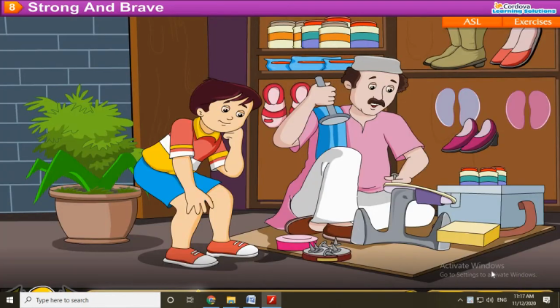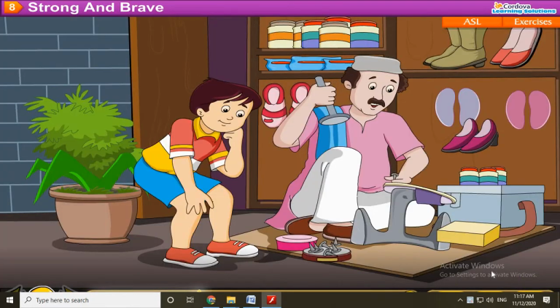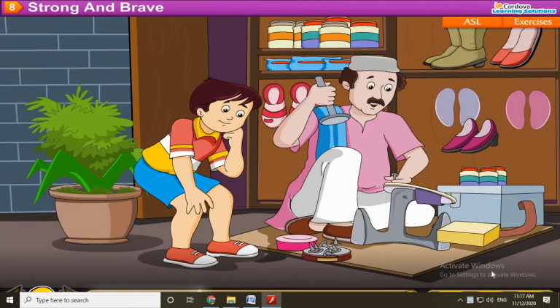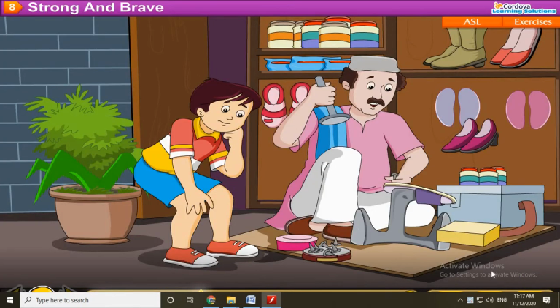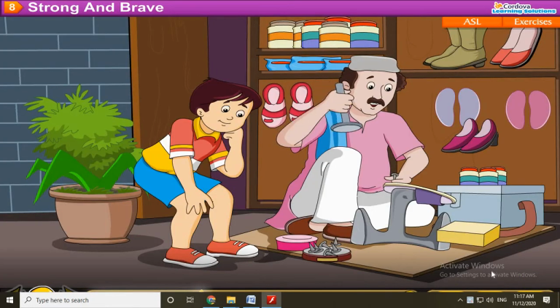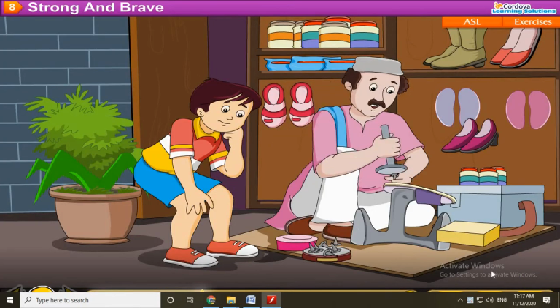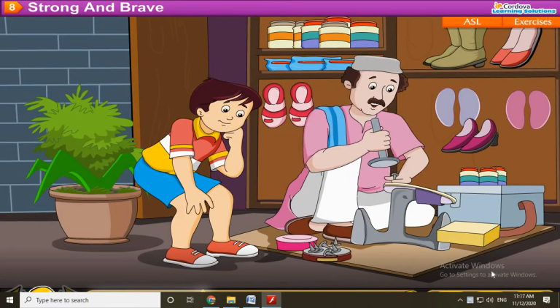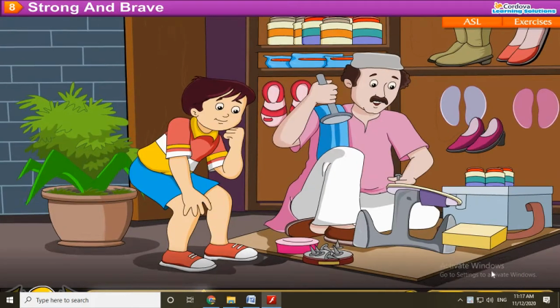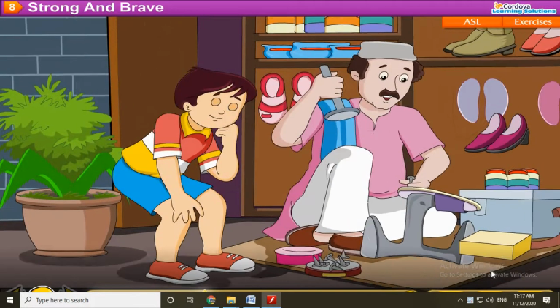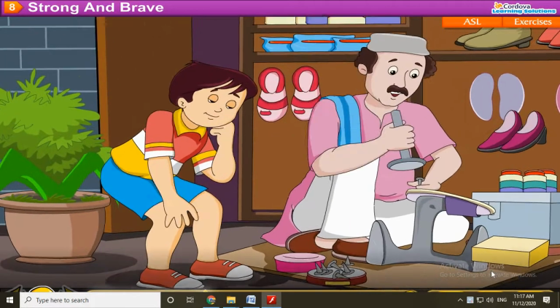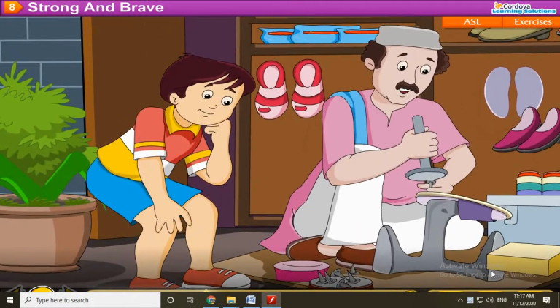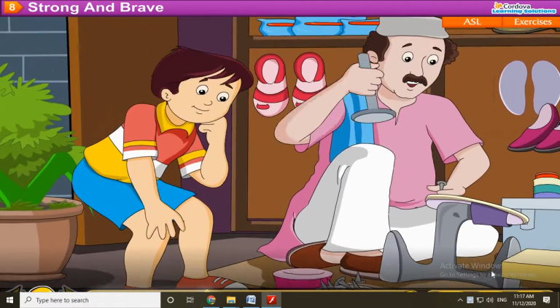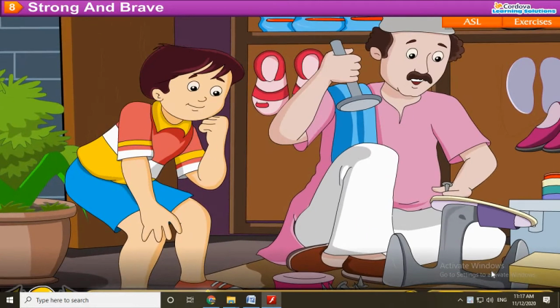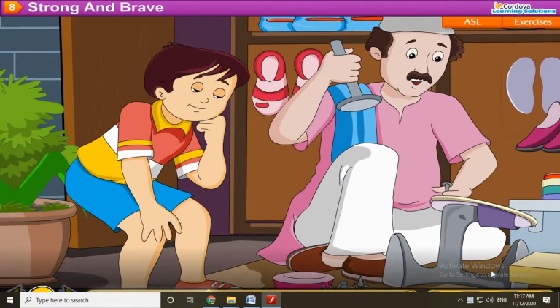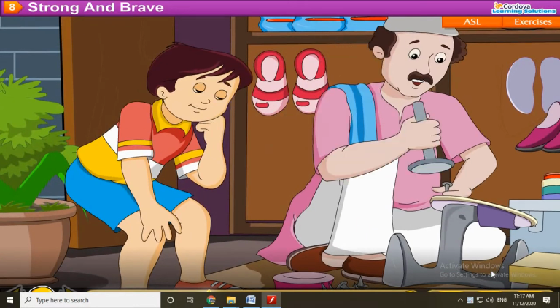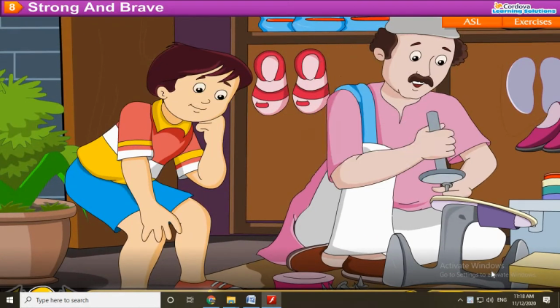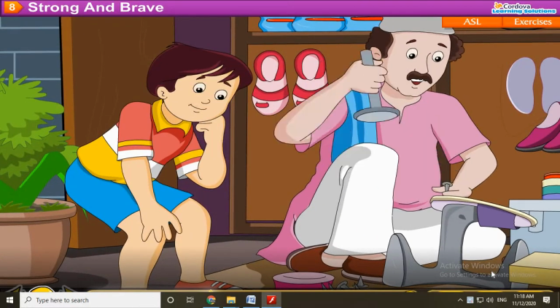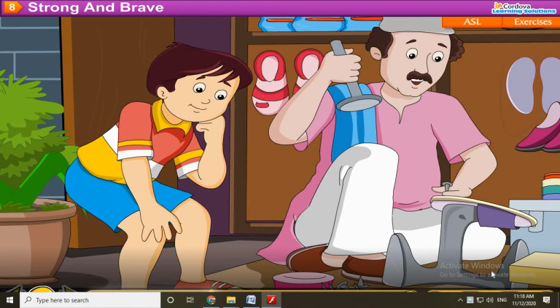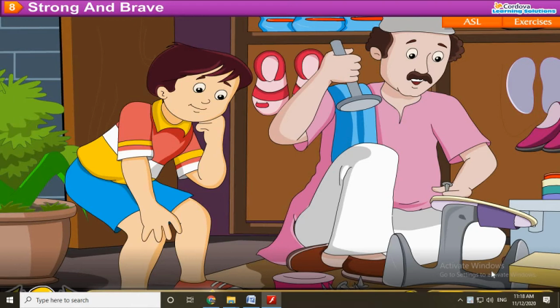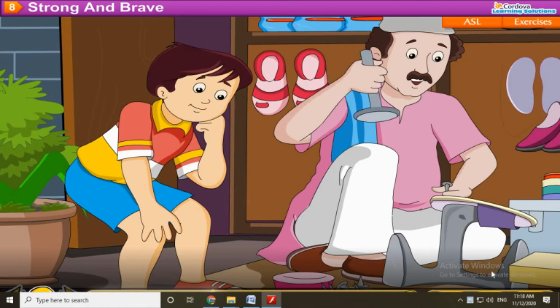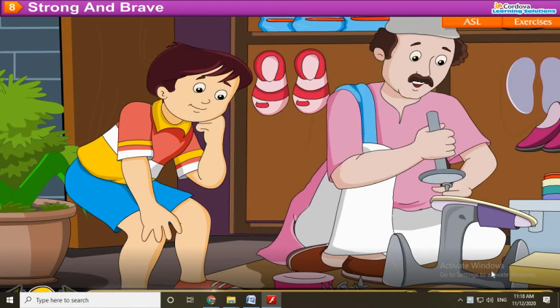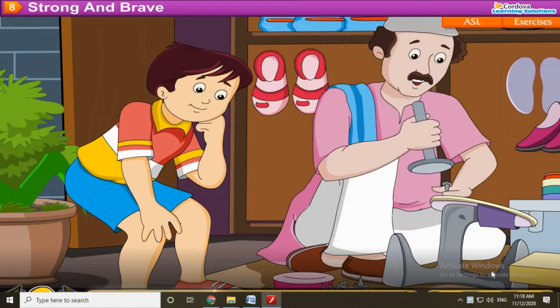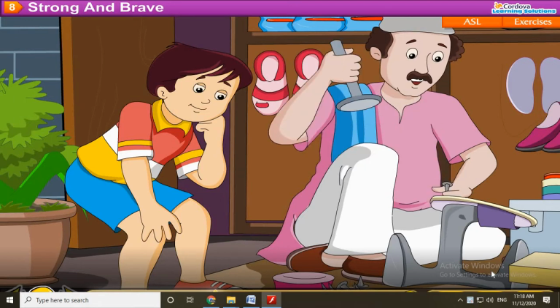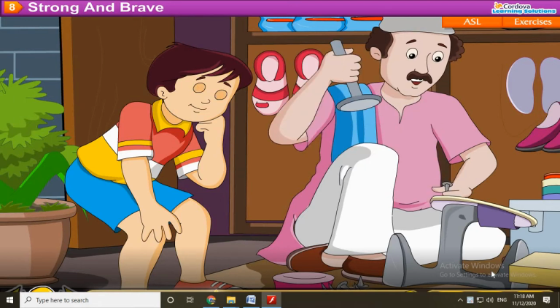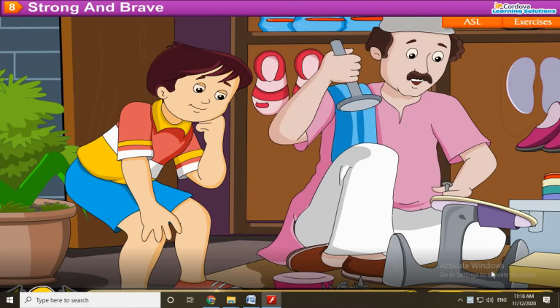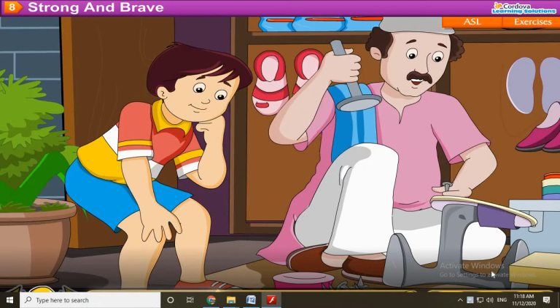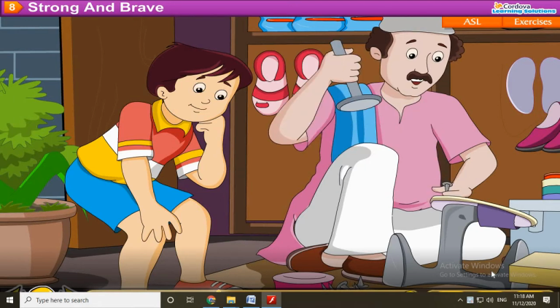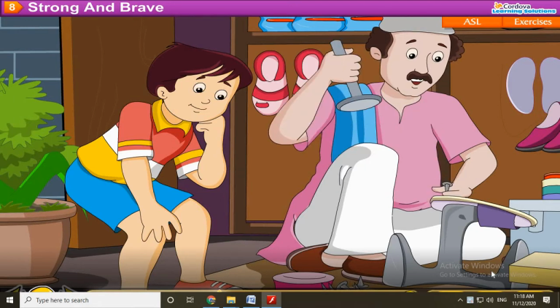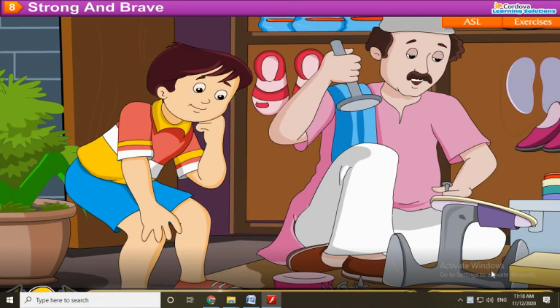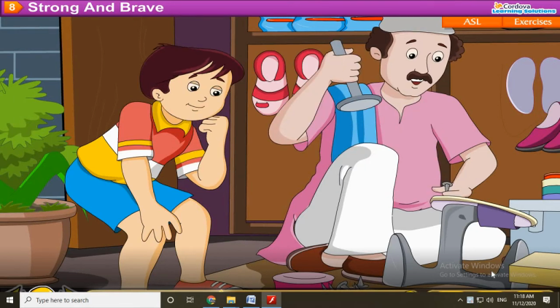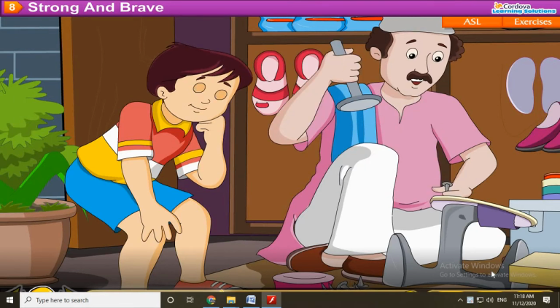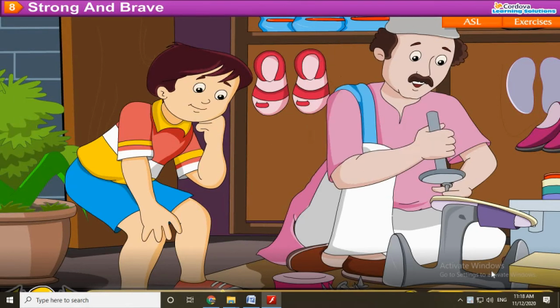Daya is a cobbler. This is his shop. It is small and clean.